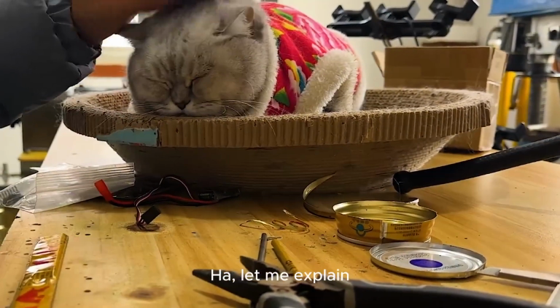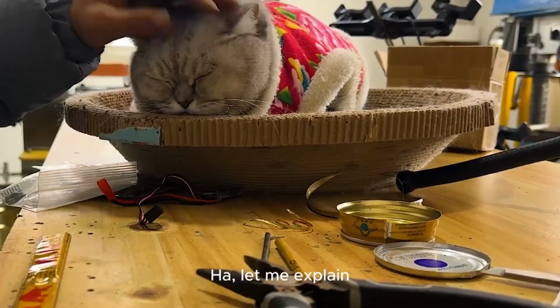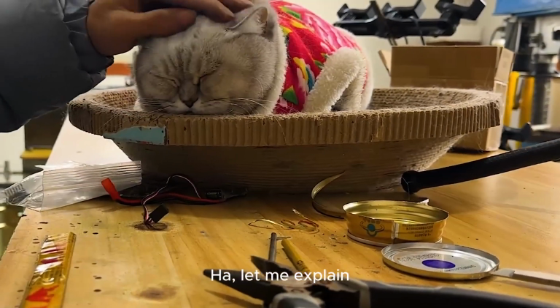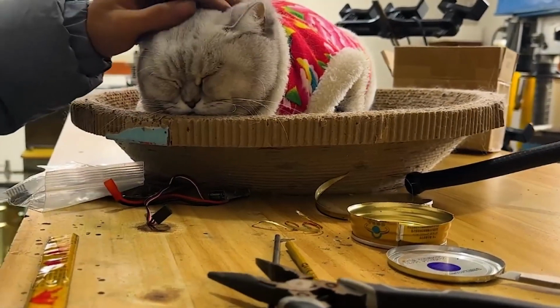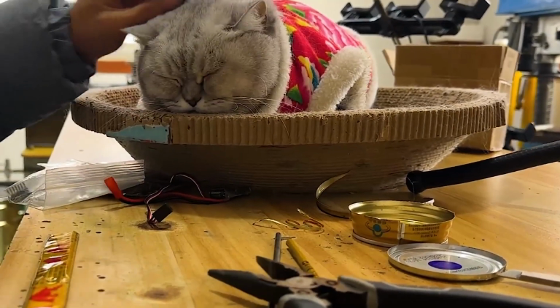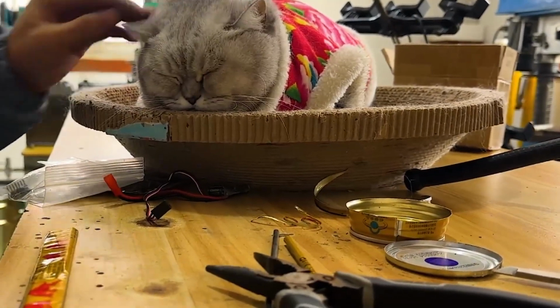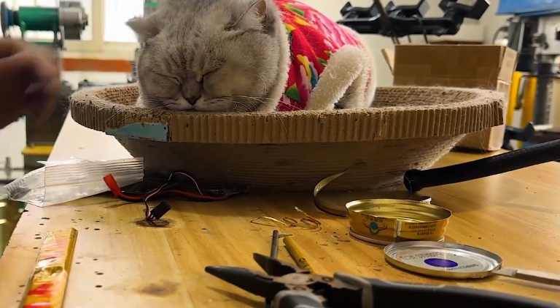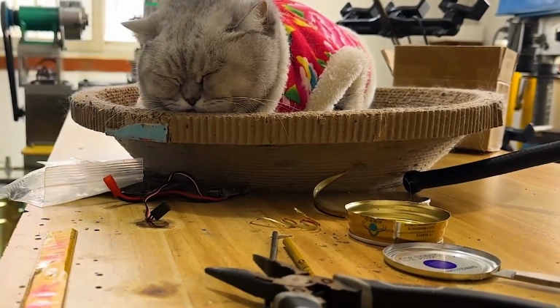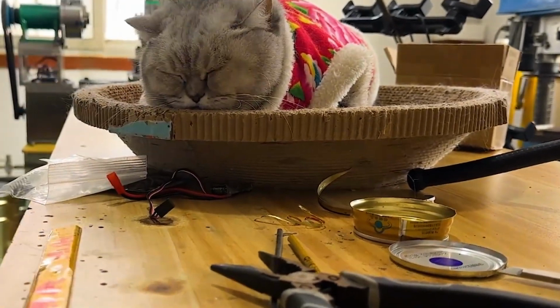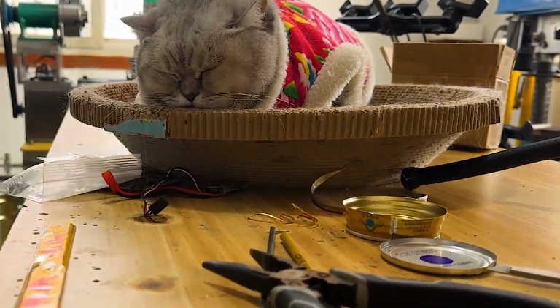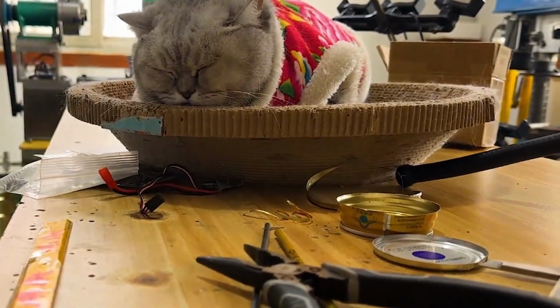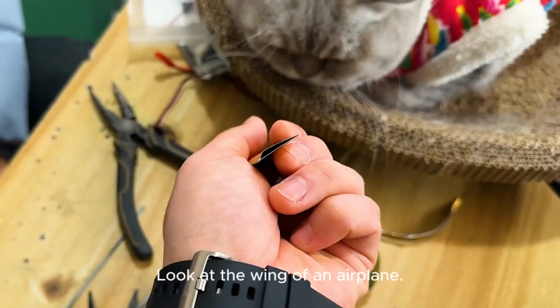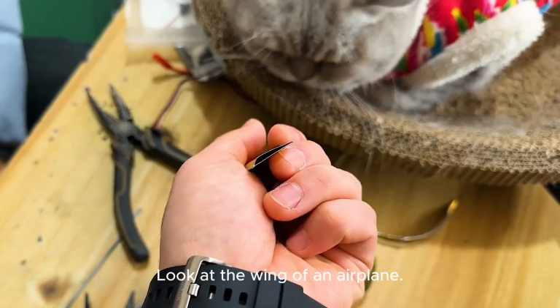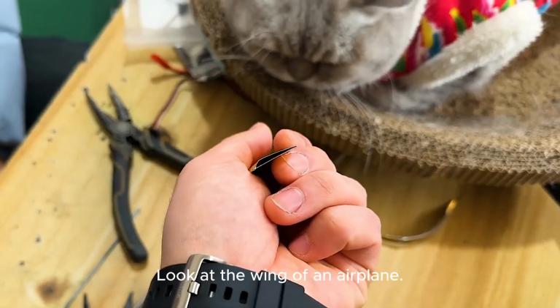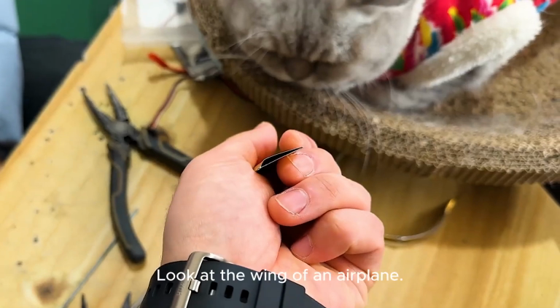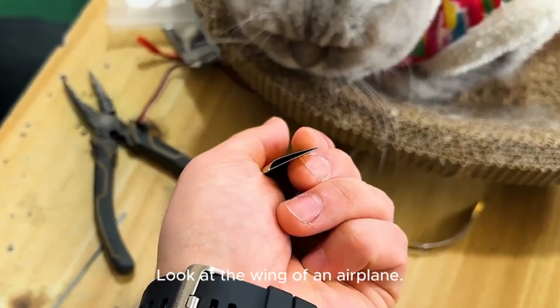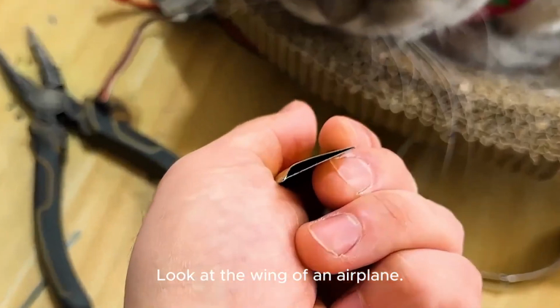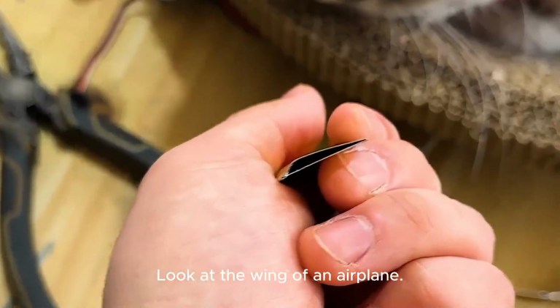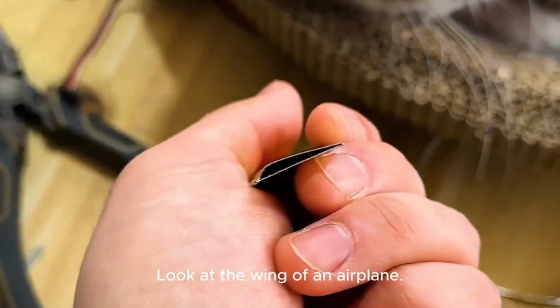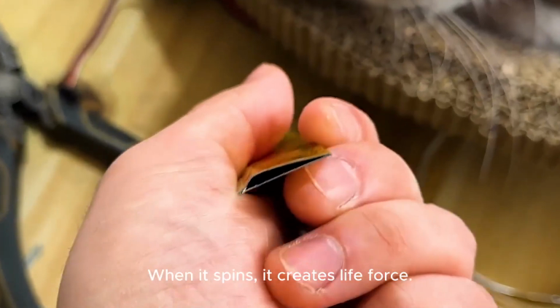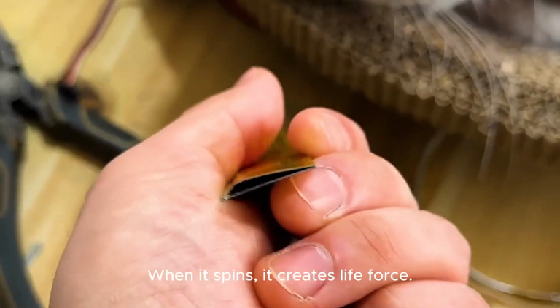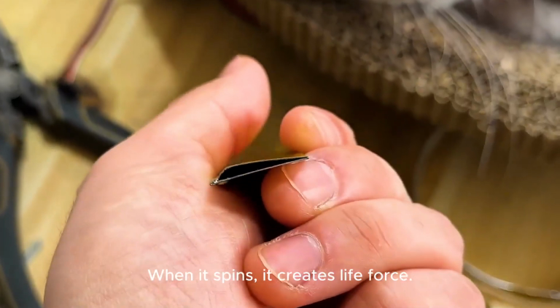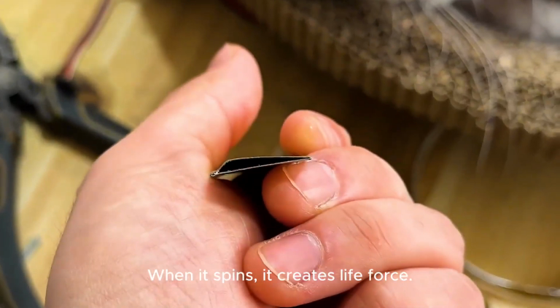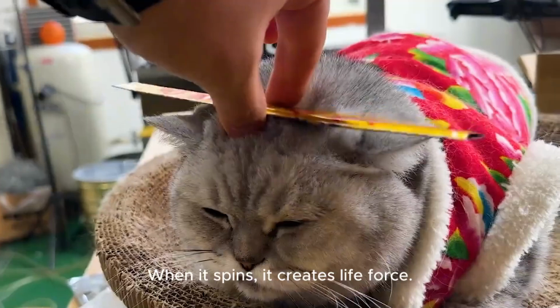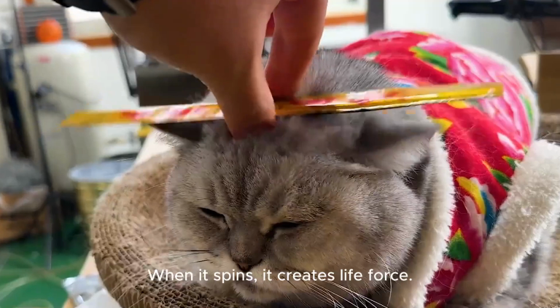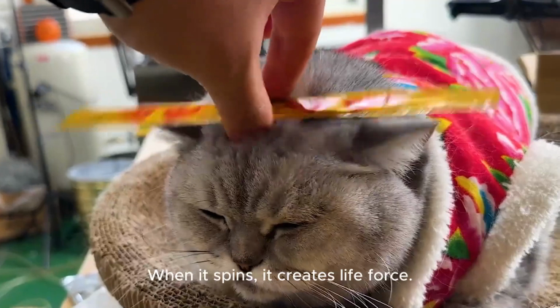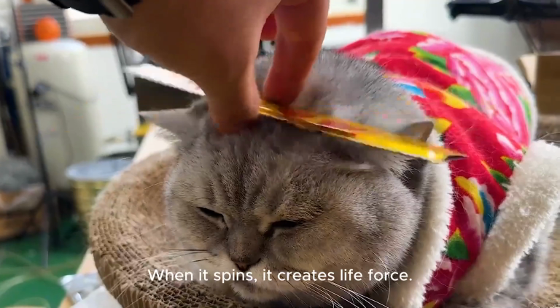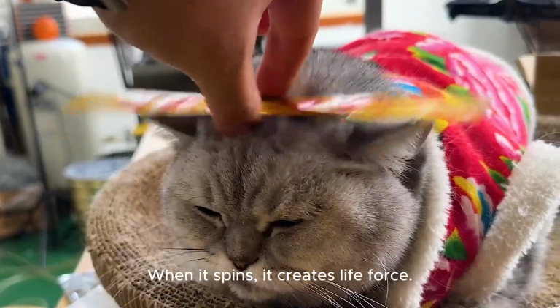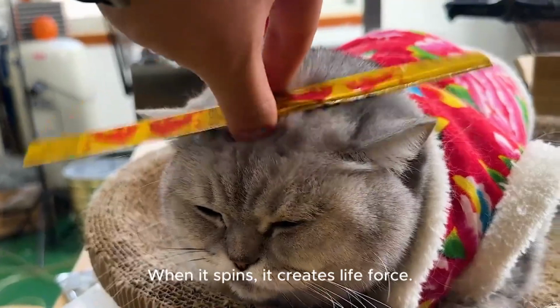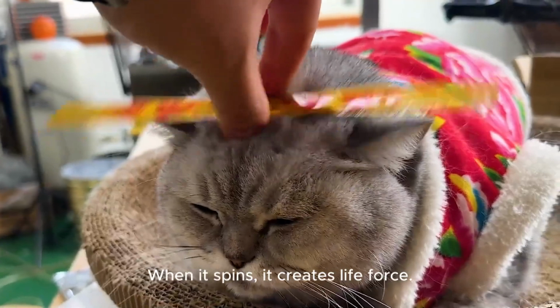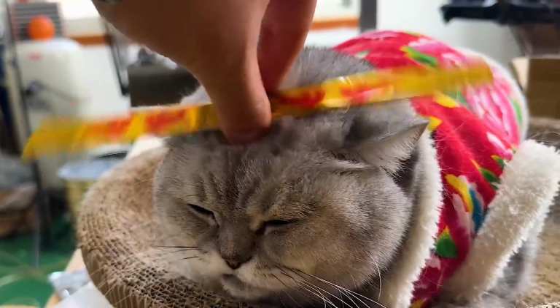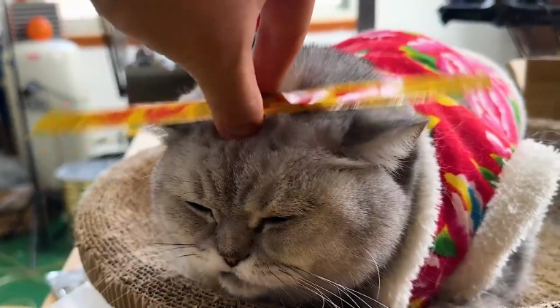Let me explain. Look at the wing of an airplane — when it spins, it creates lift force.